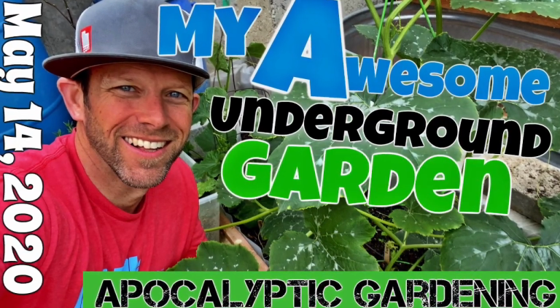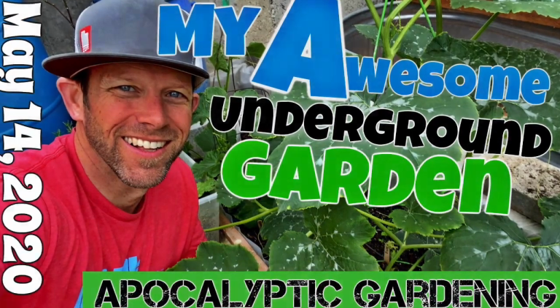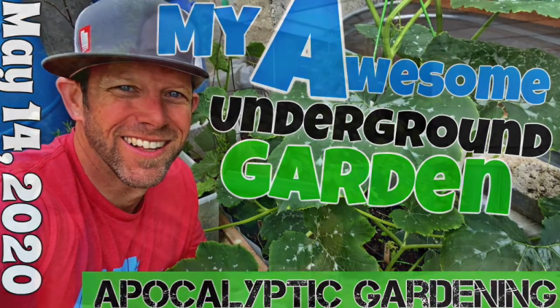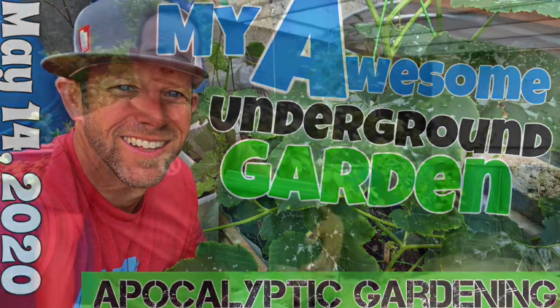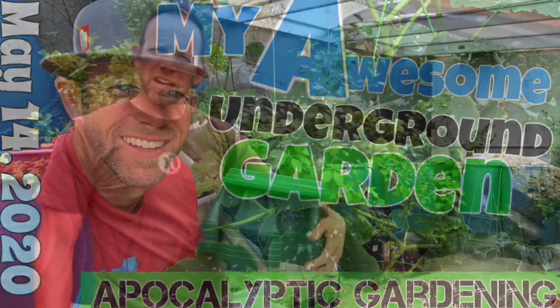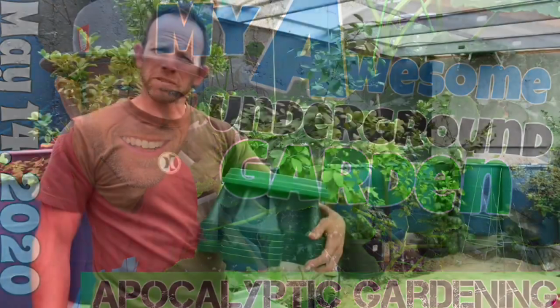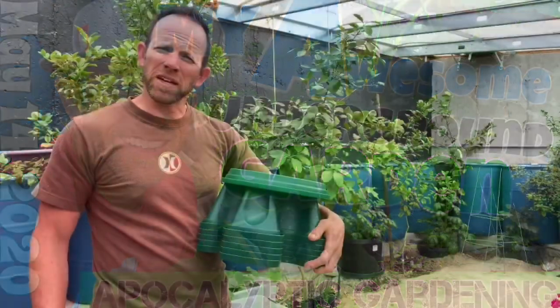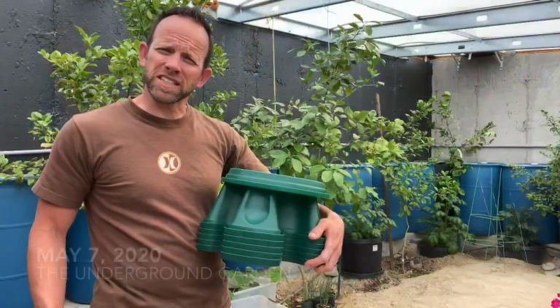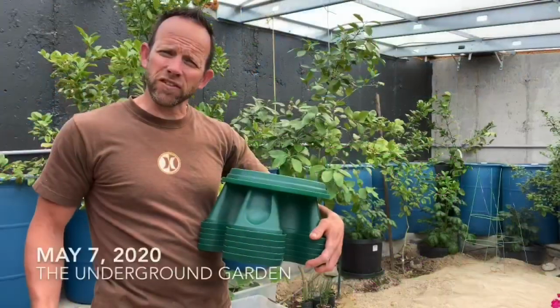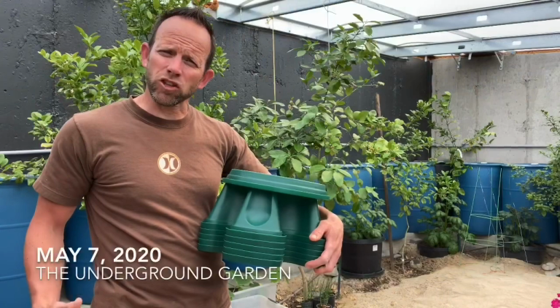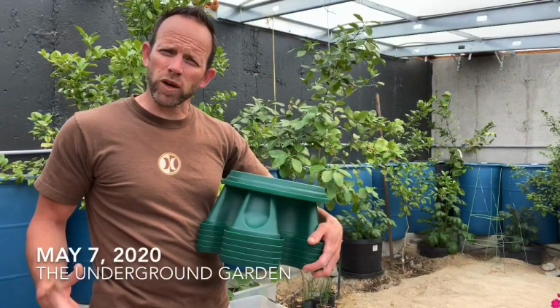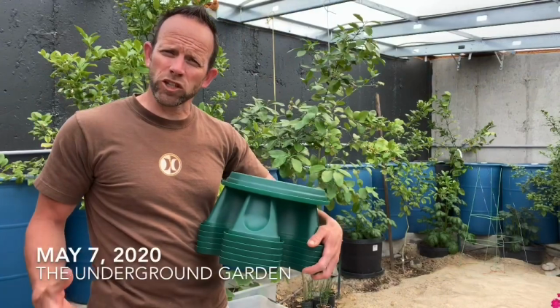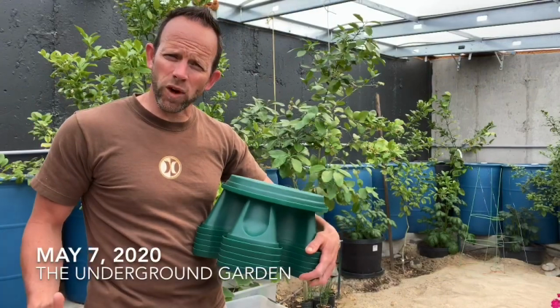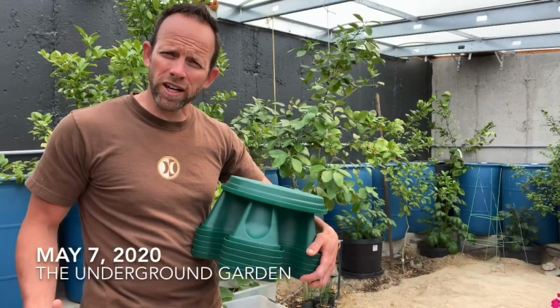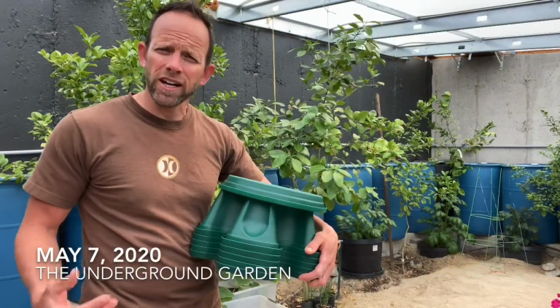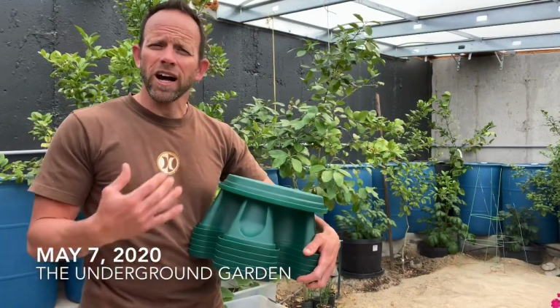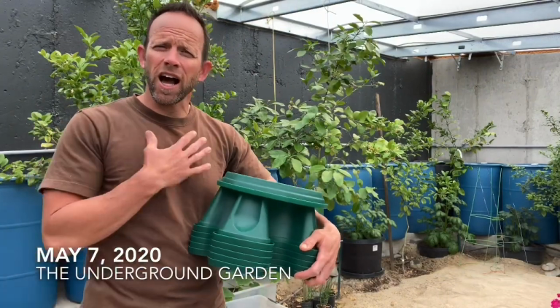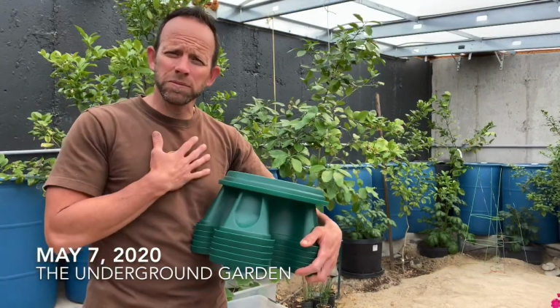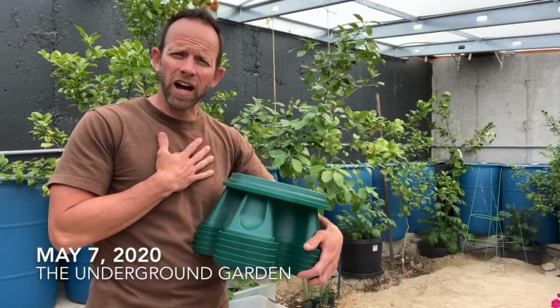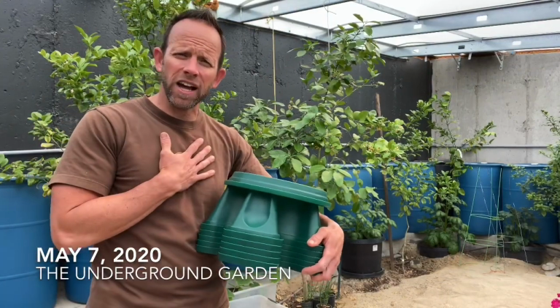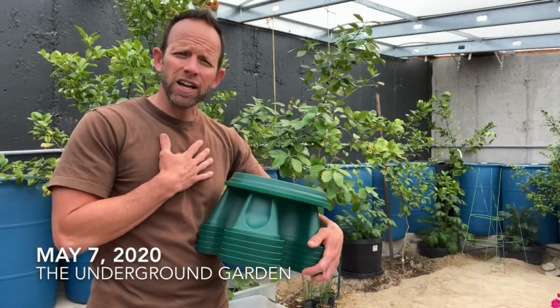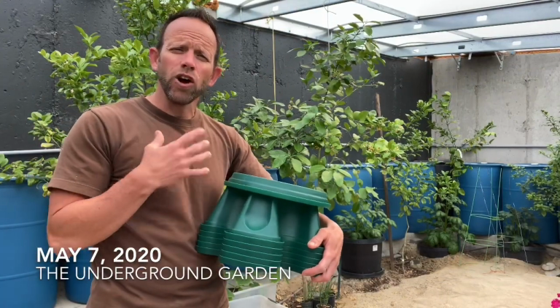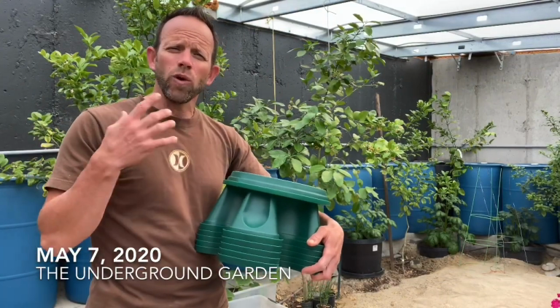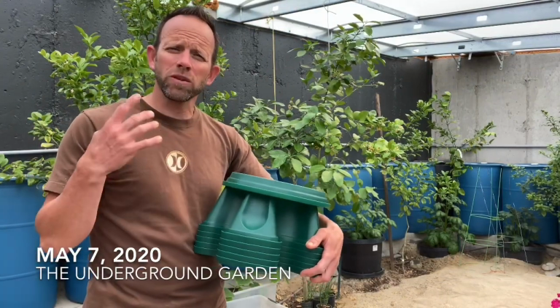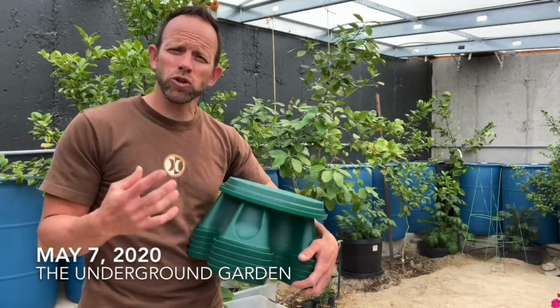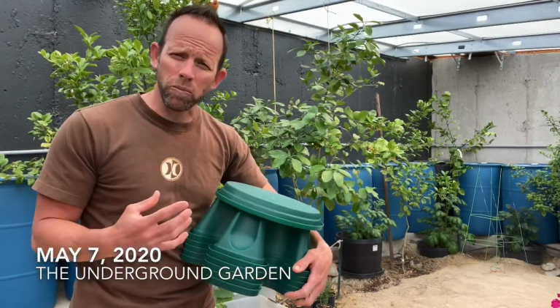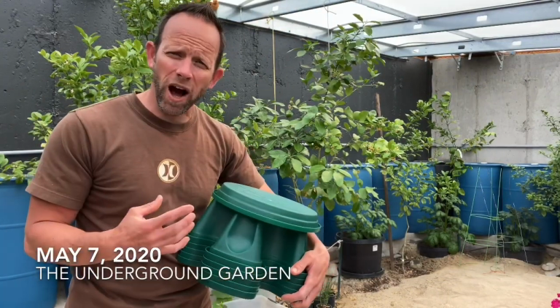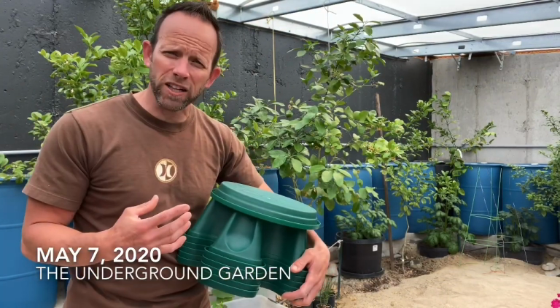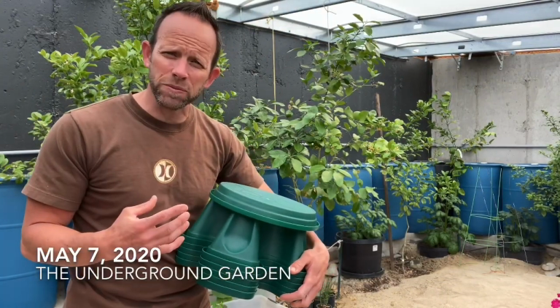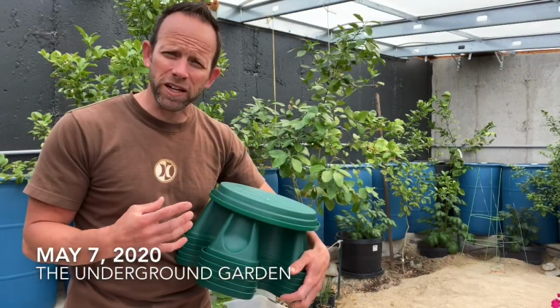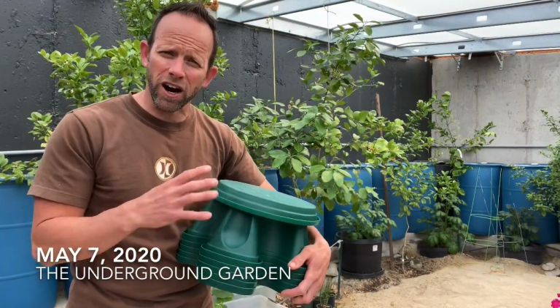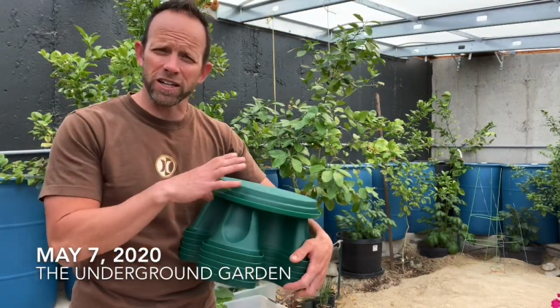Today is May 7th, 2020. I'm Ty. Welcome to Apocalyptic Gardening.